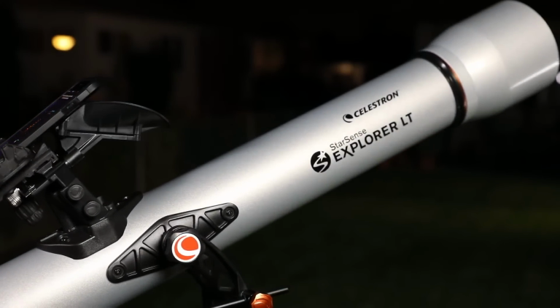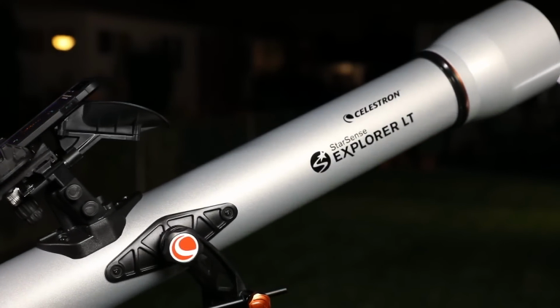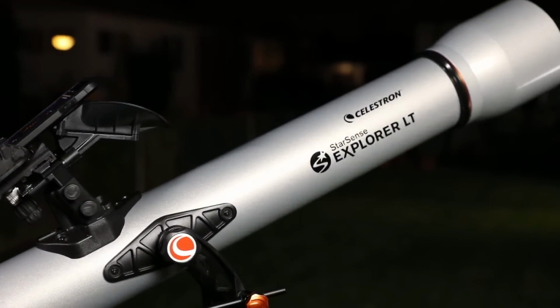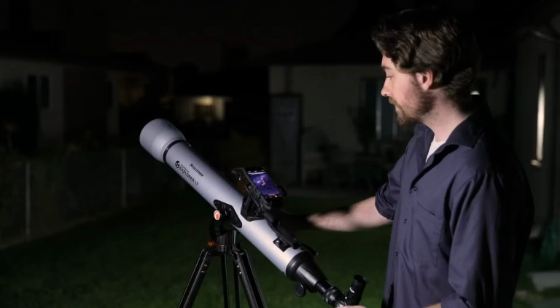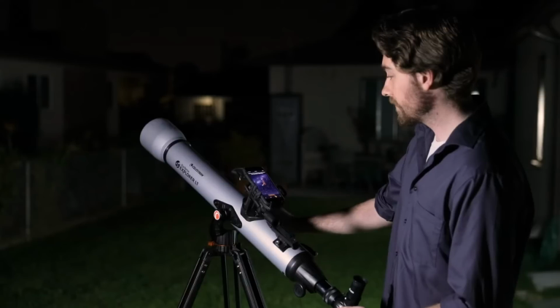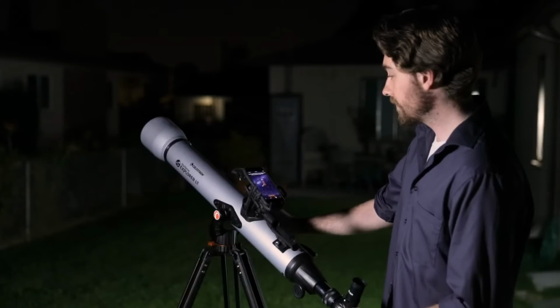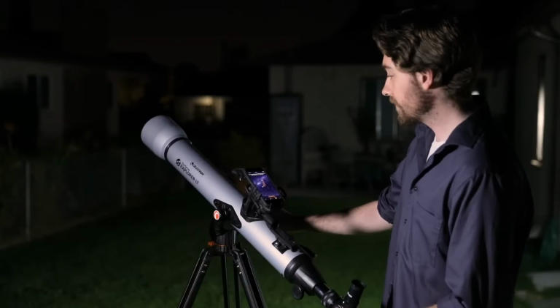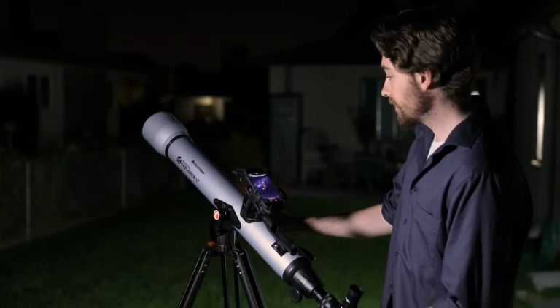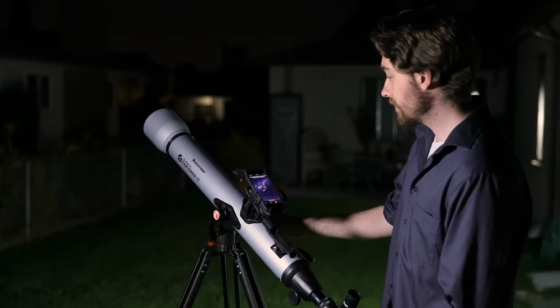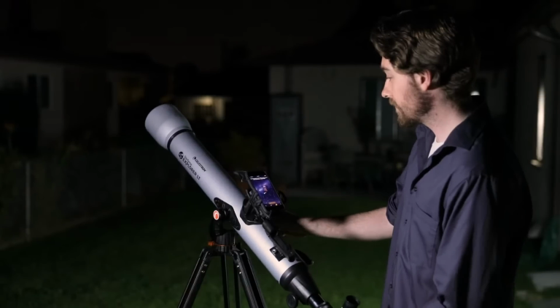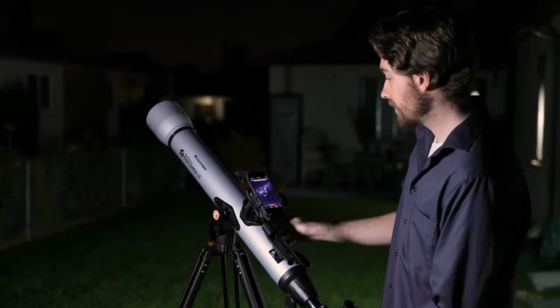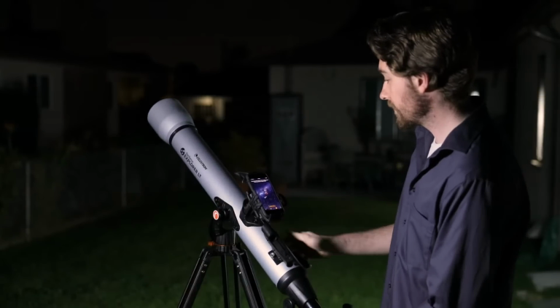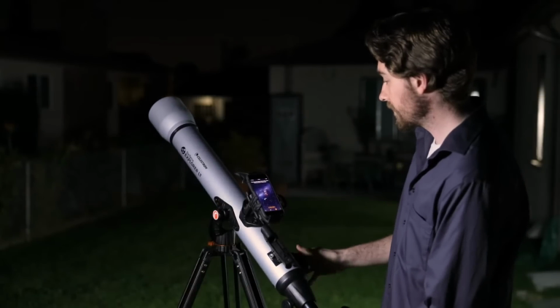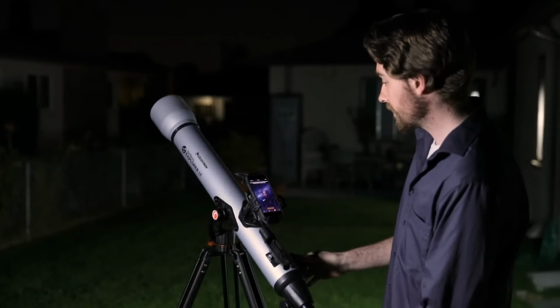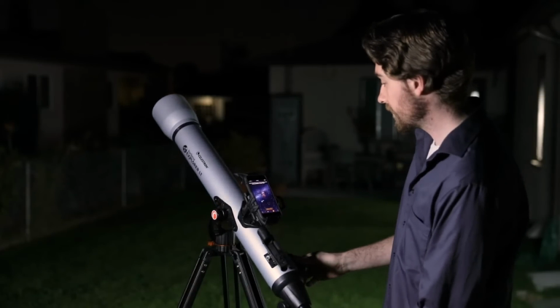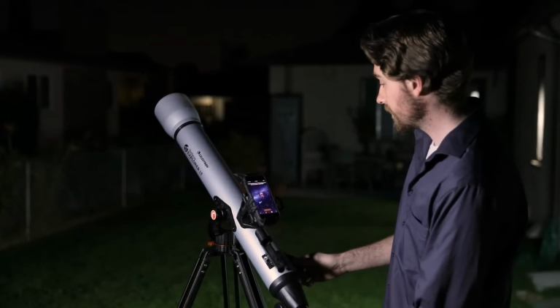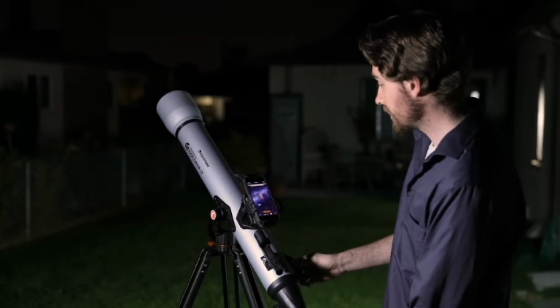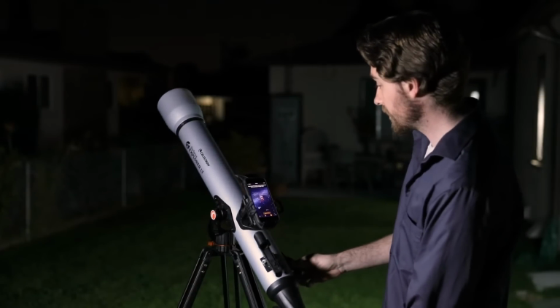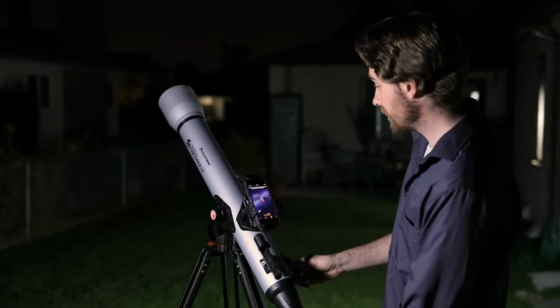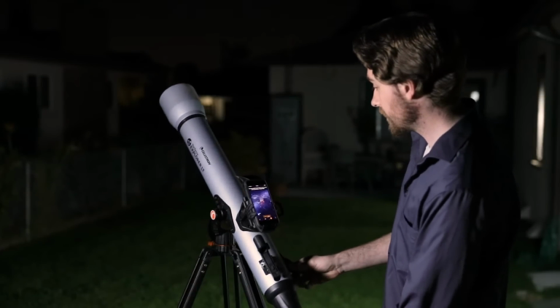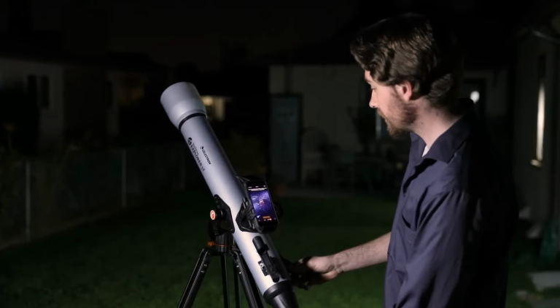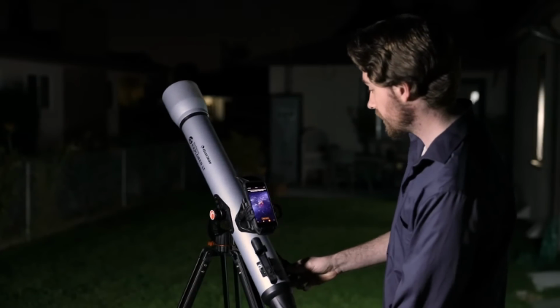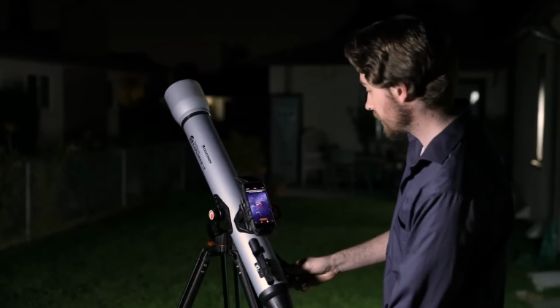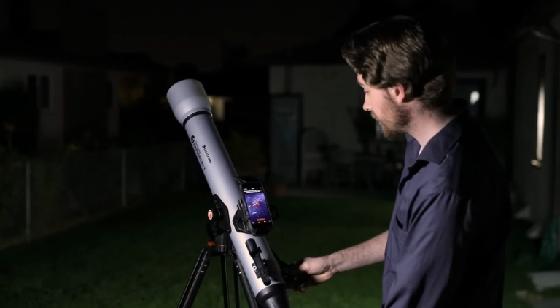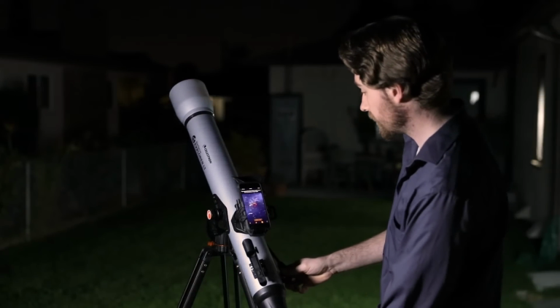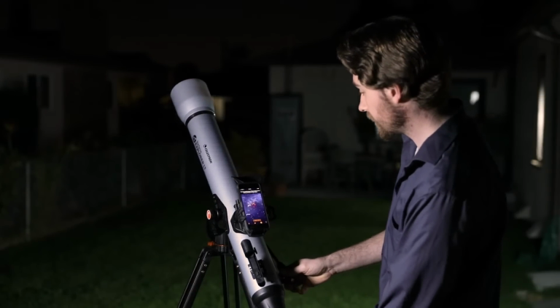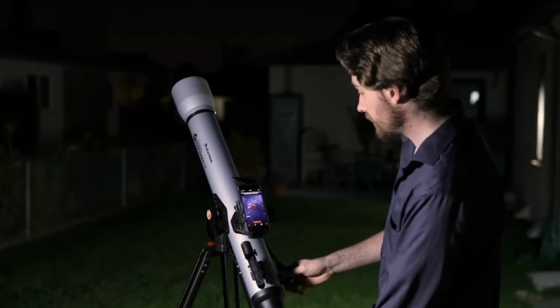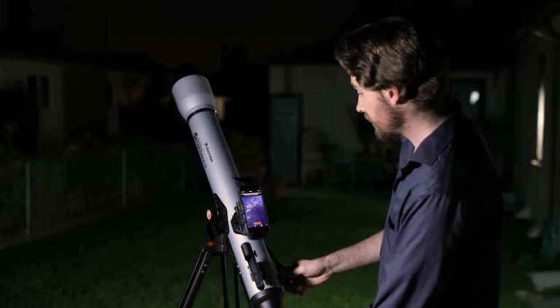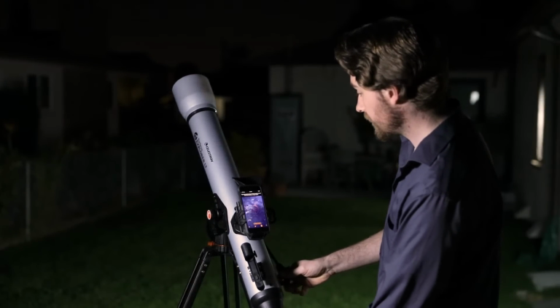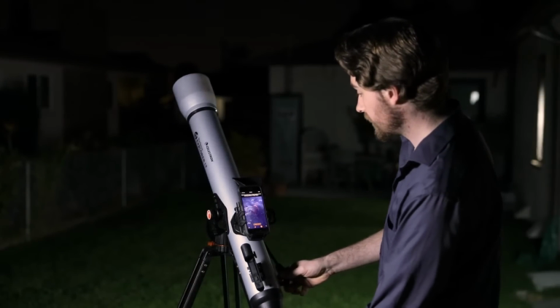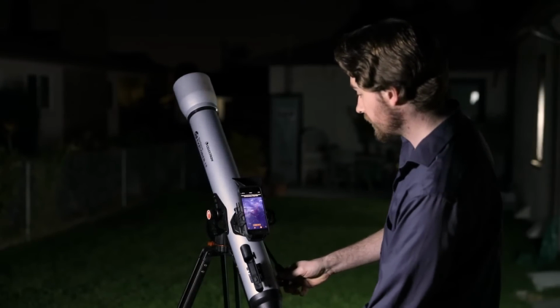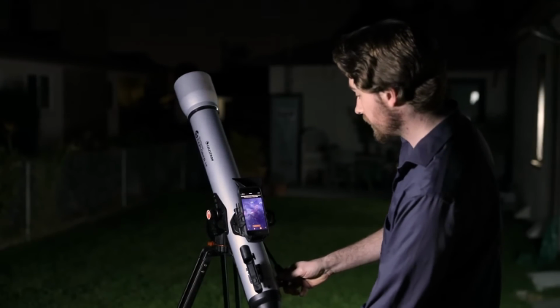It's fast, easy, and accurate. In minutes, you're ready to take a guided tour of the universe.